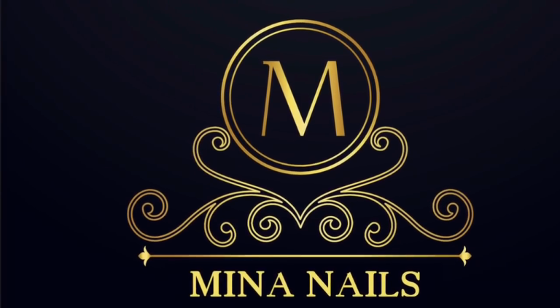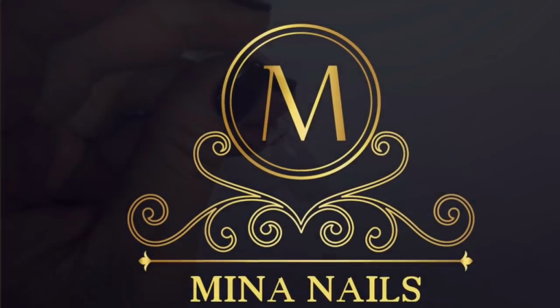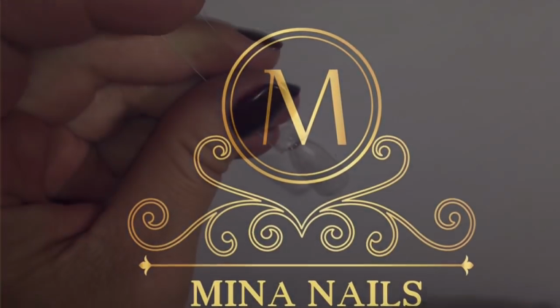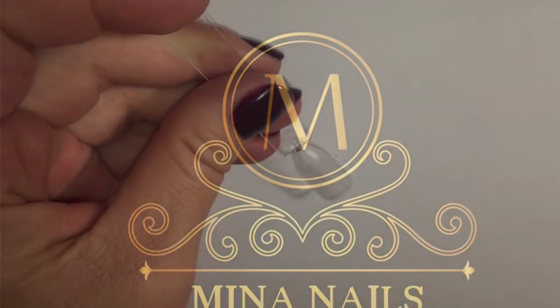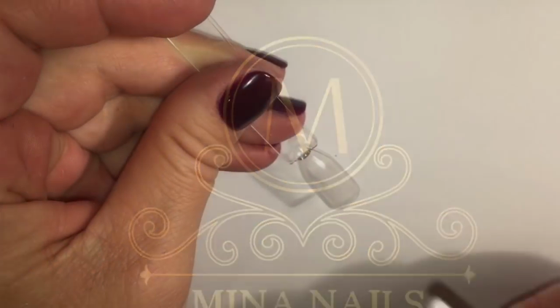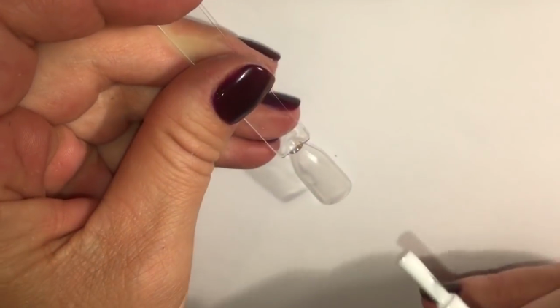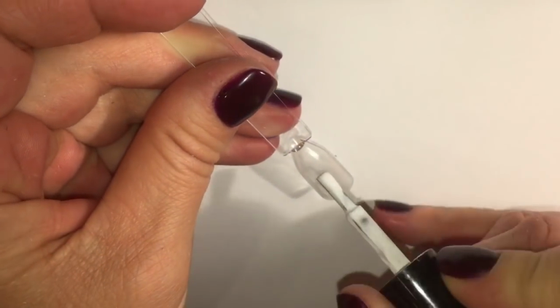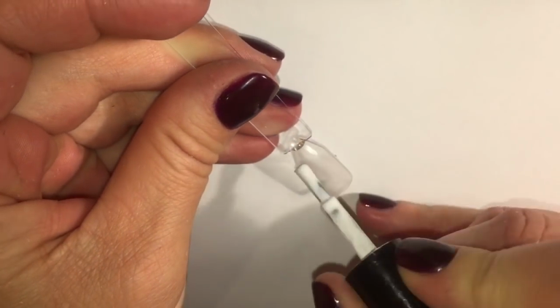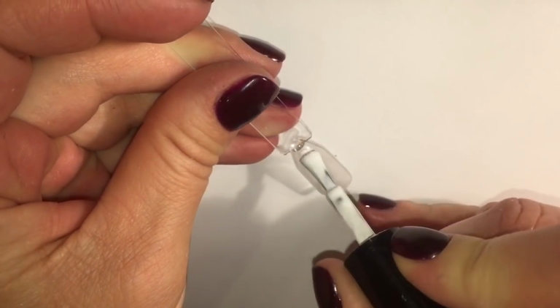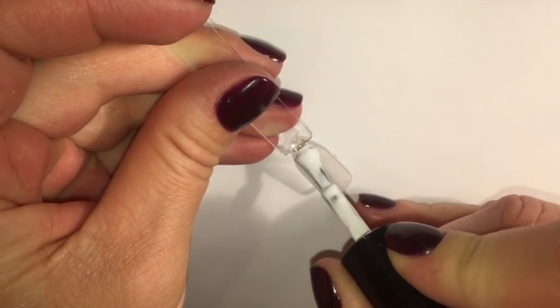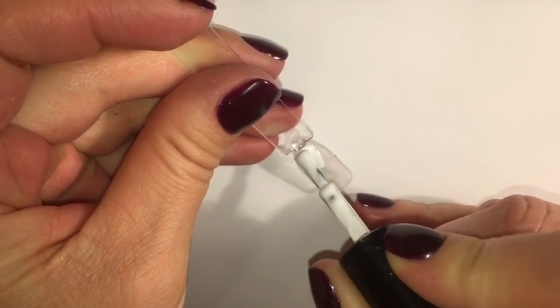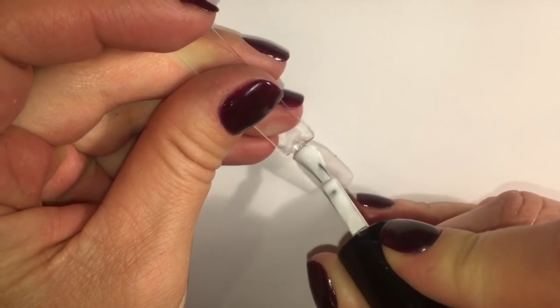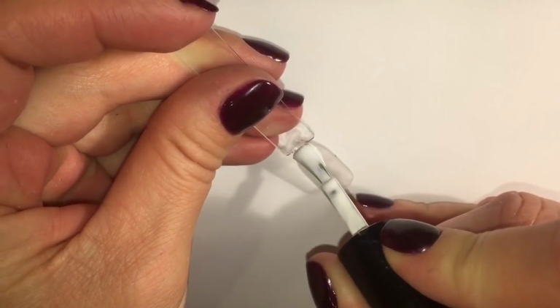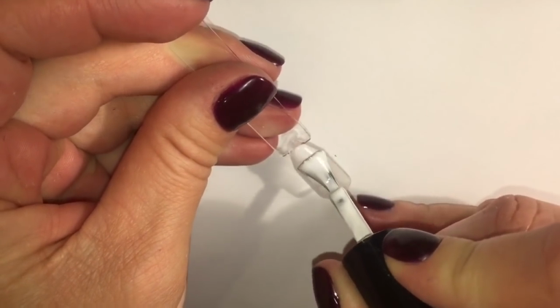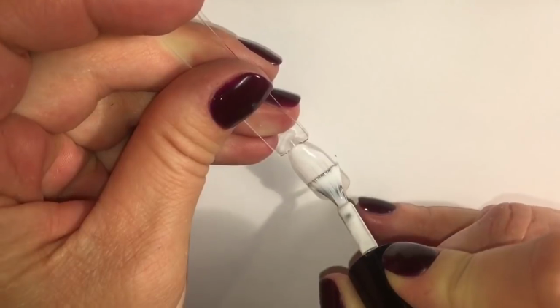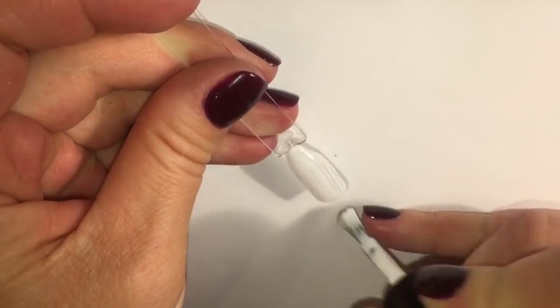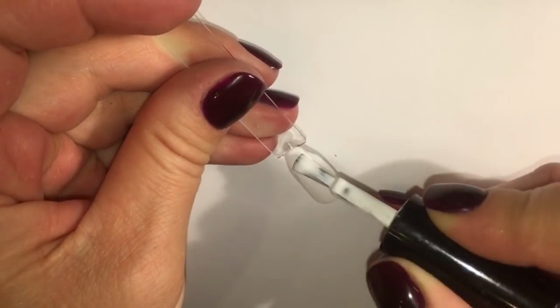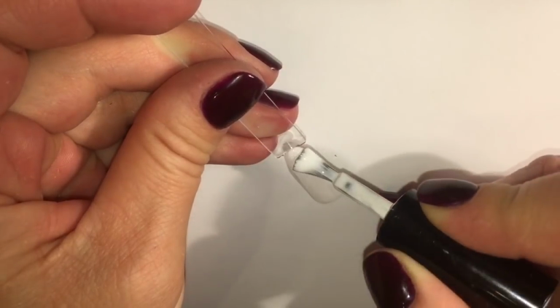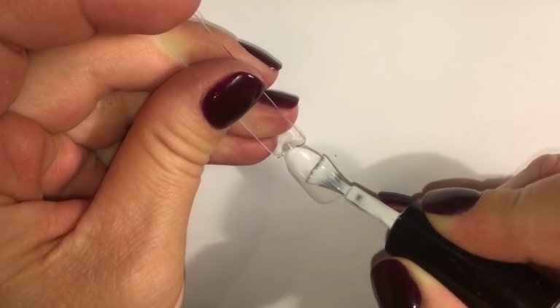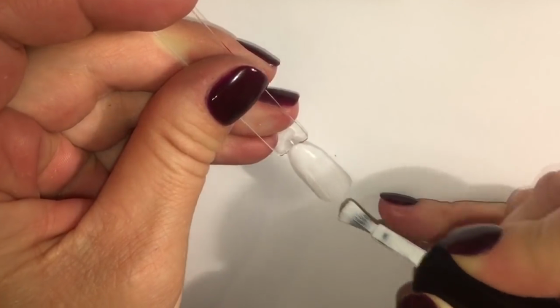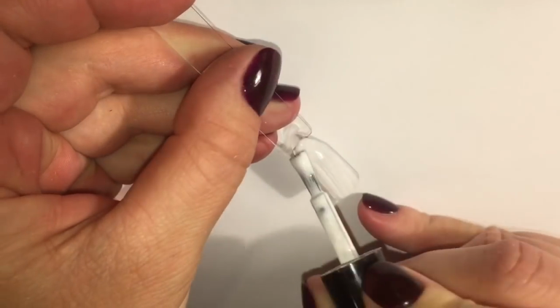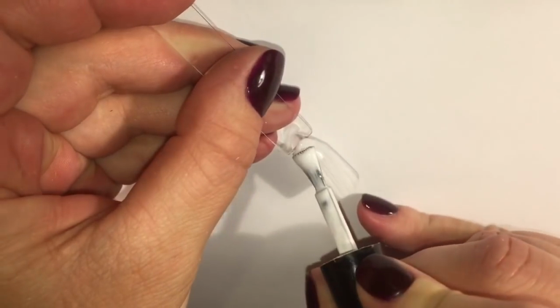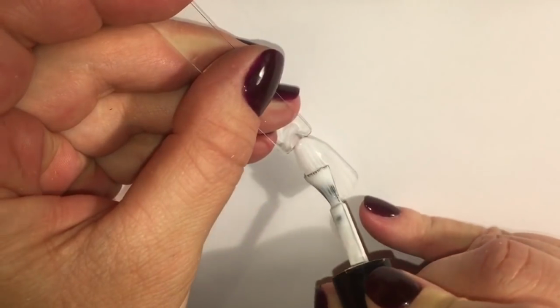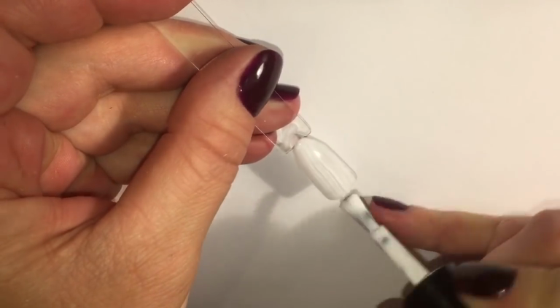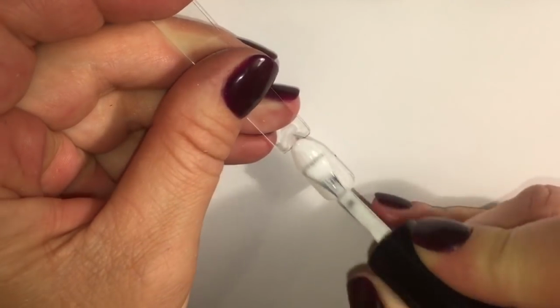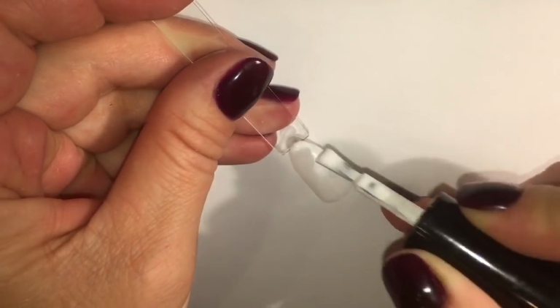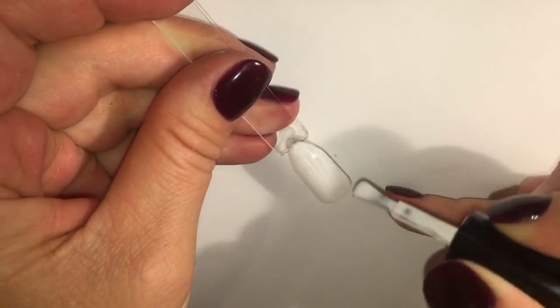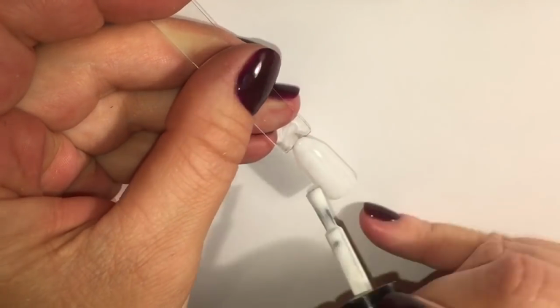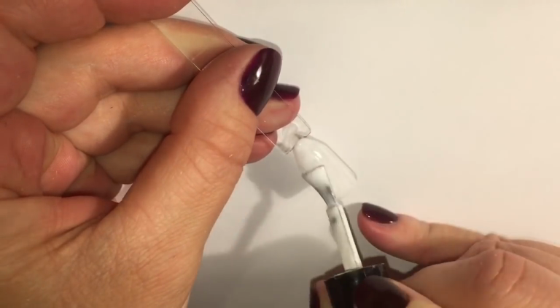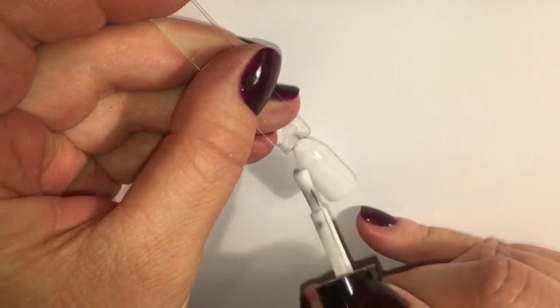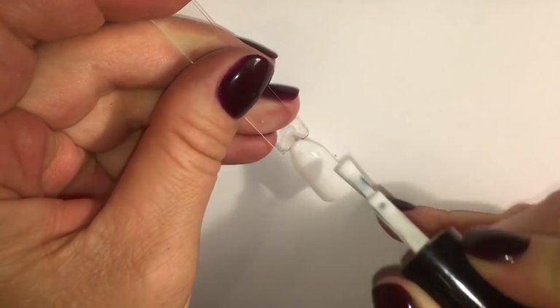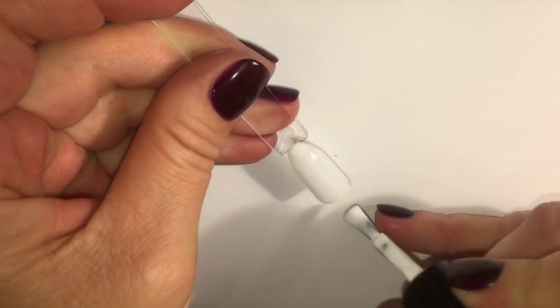Hi everybody! Now I'm going to apply one layer of white gel polish. Cure the nail for 30 seconds.